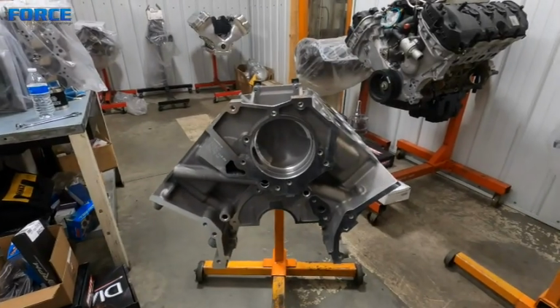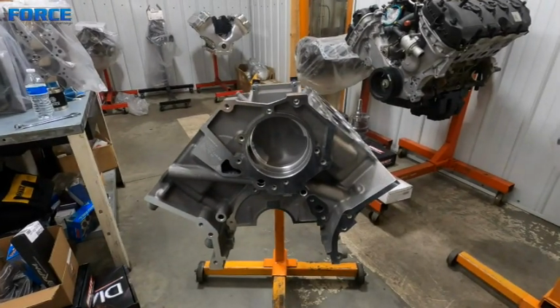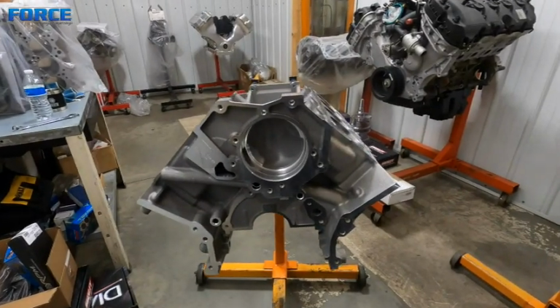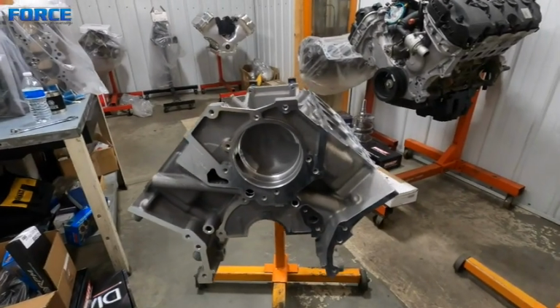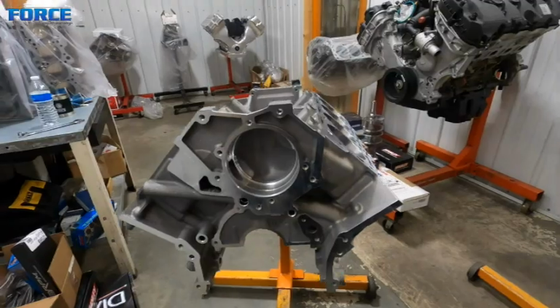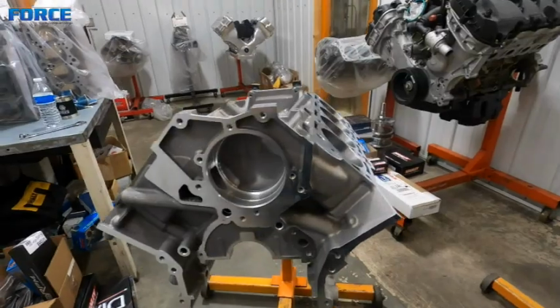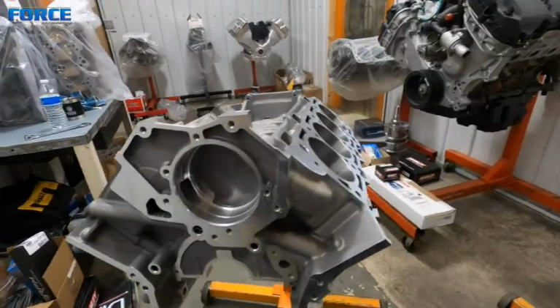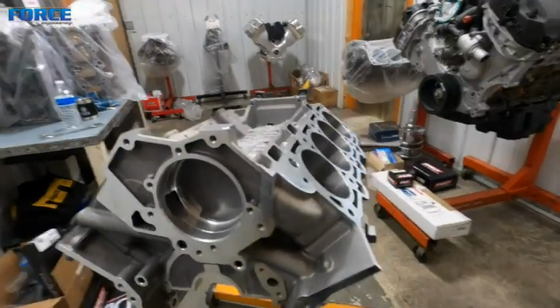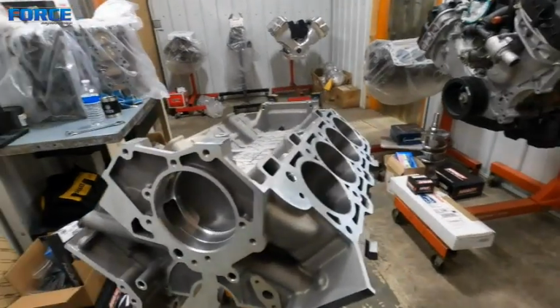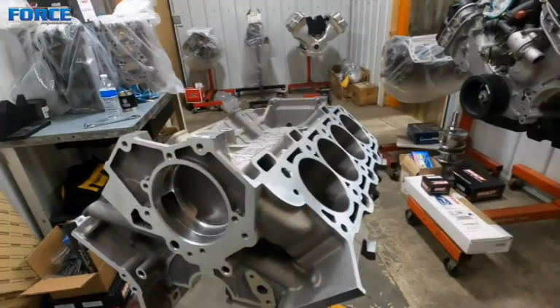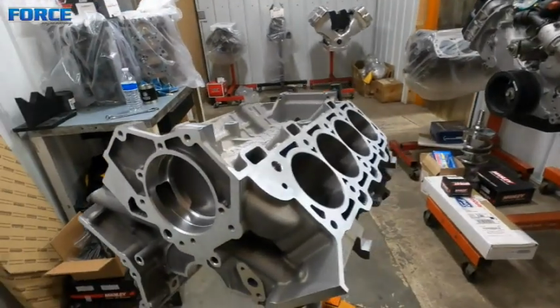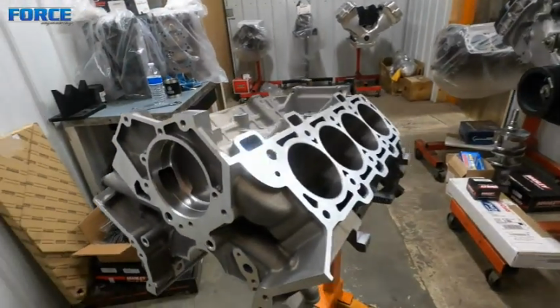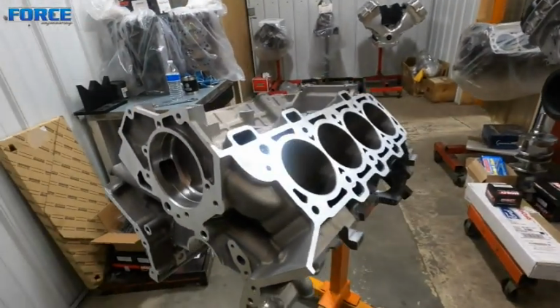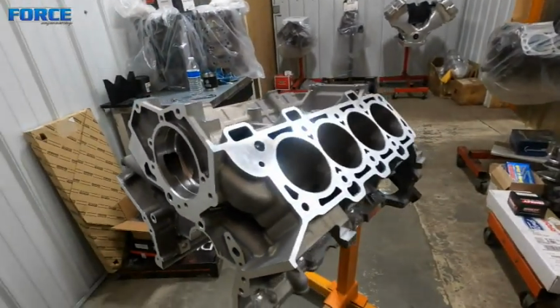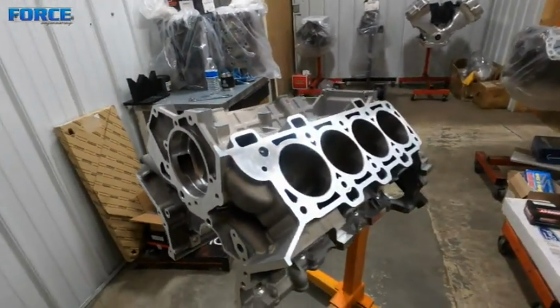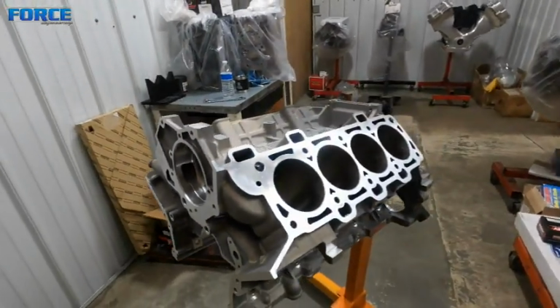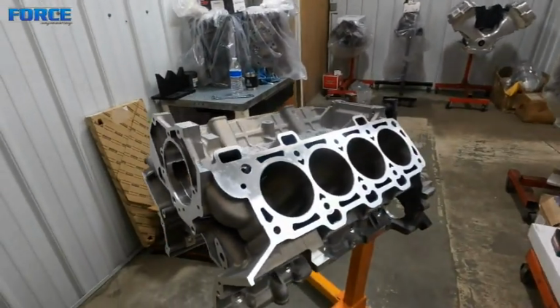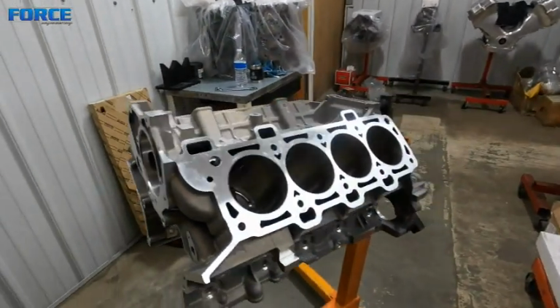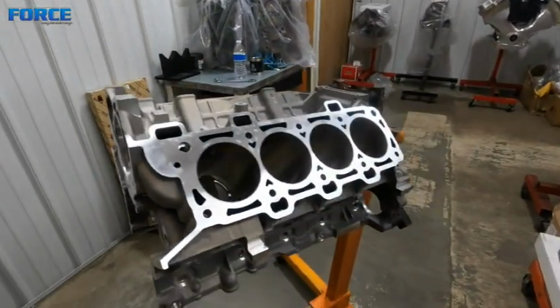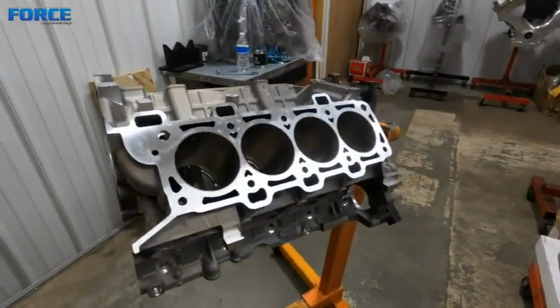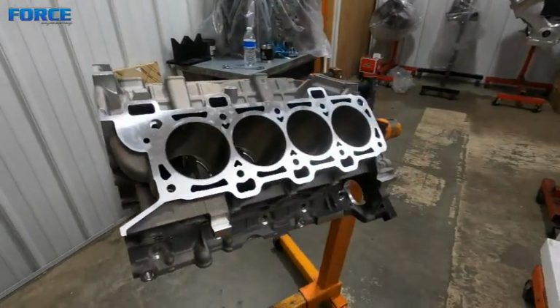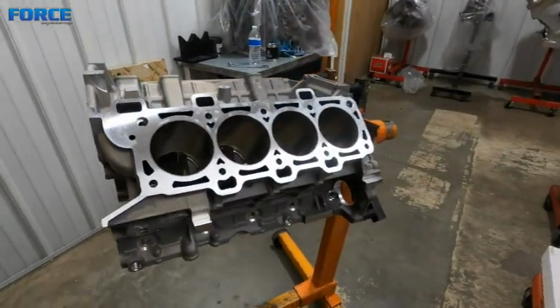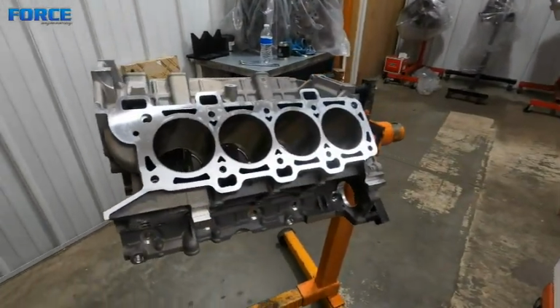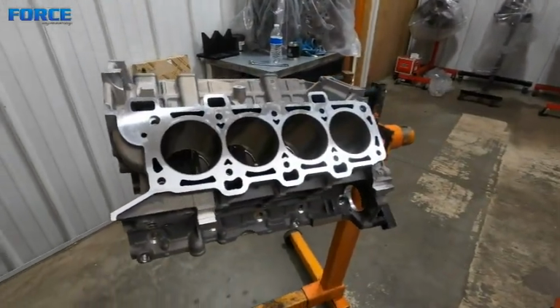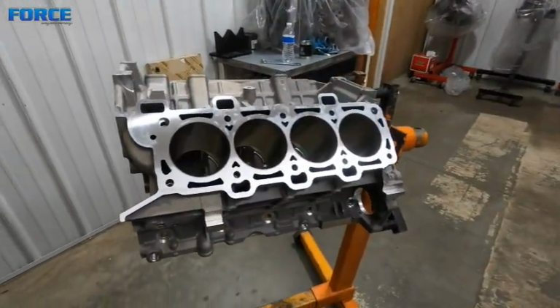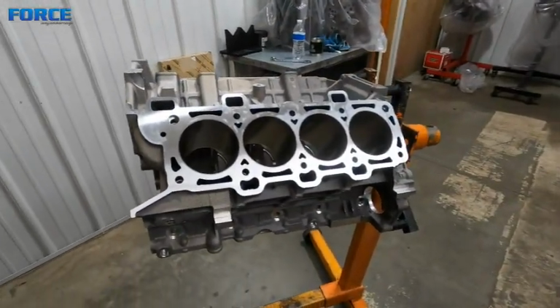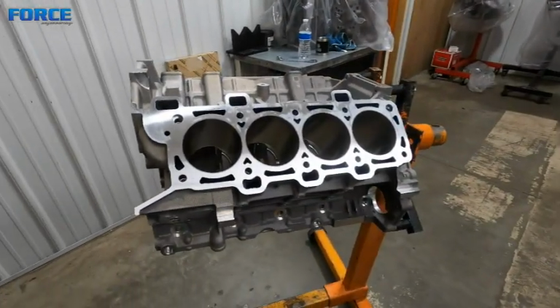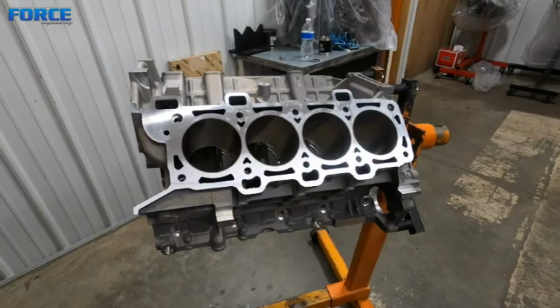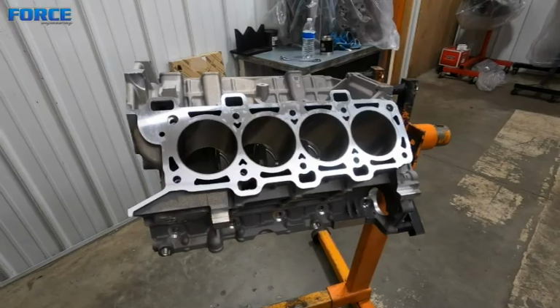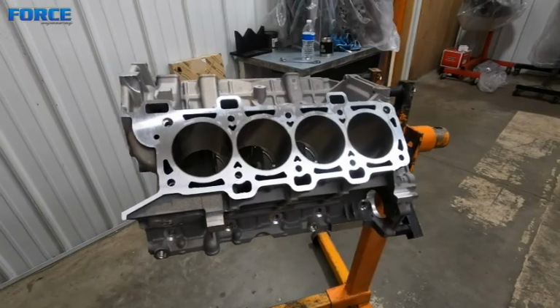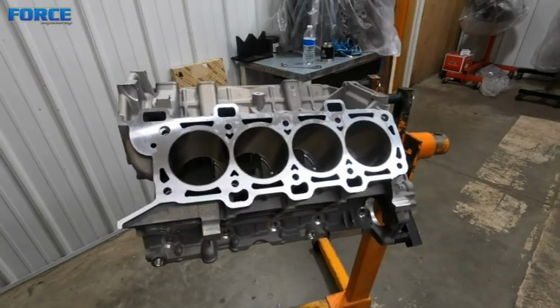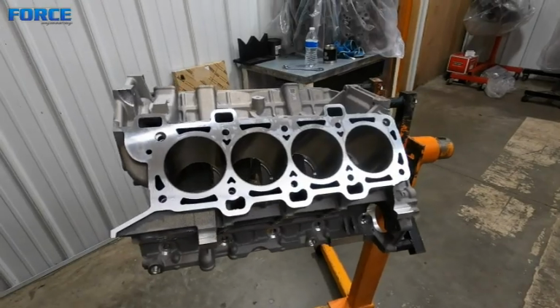Got the engine back on a stand after we did the deburring and the cleaning. The next step is going to be the file-fit piston rings.